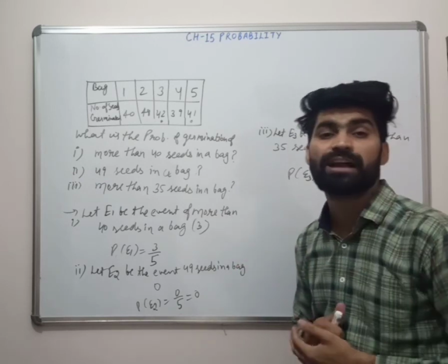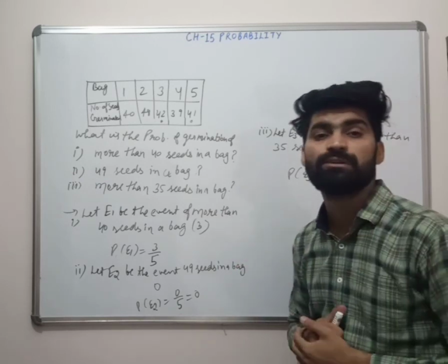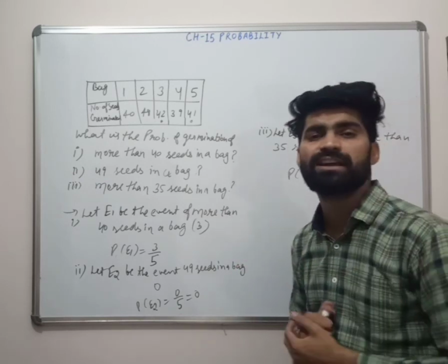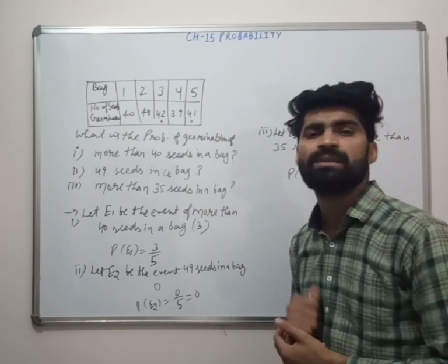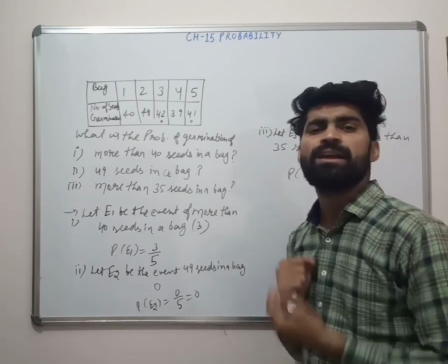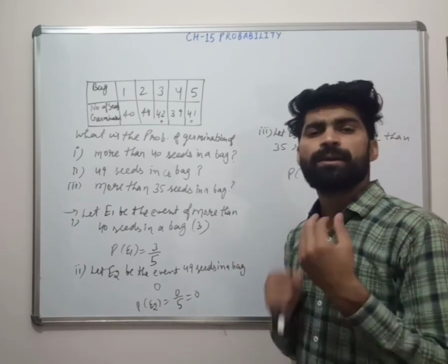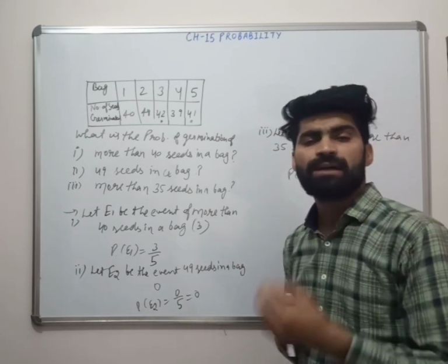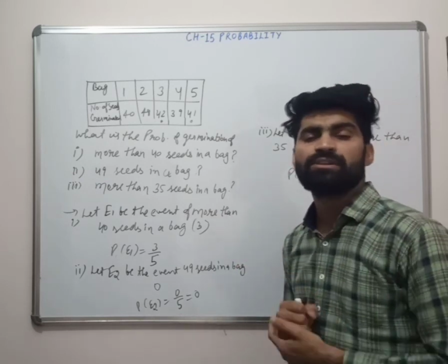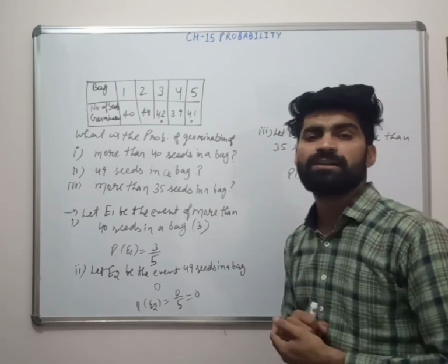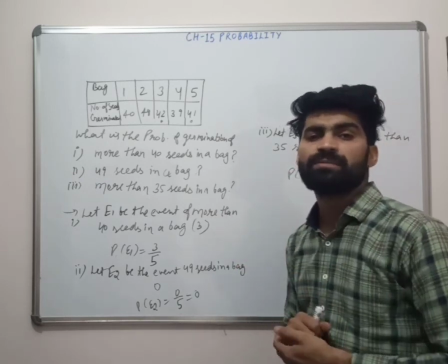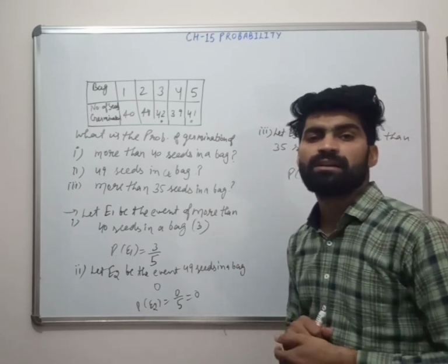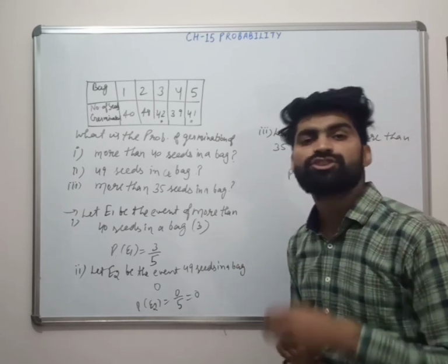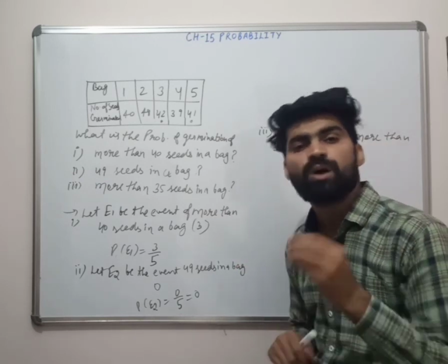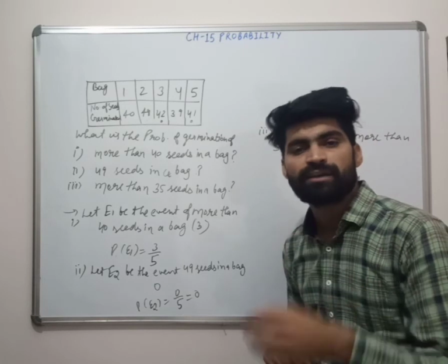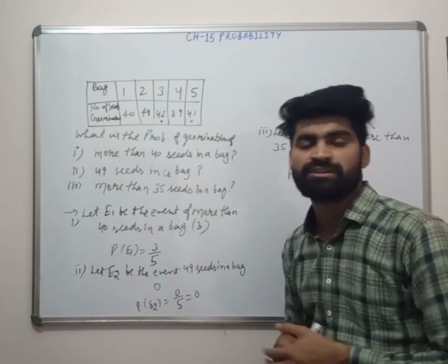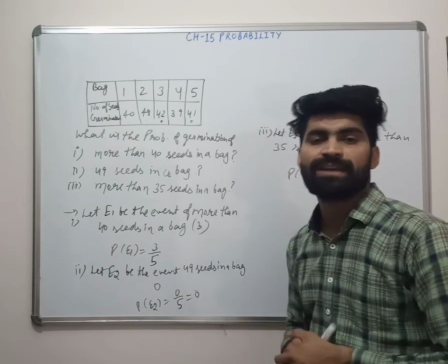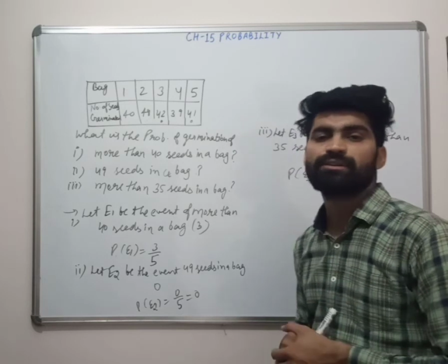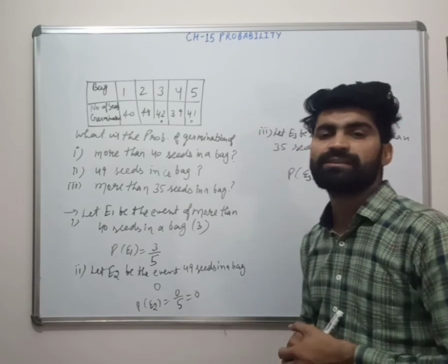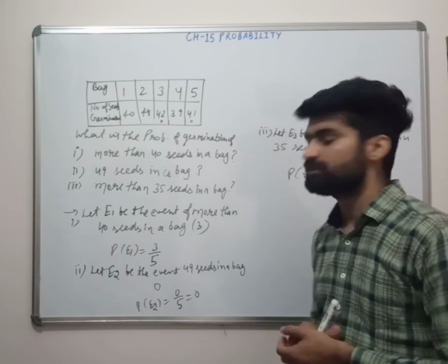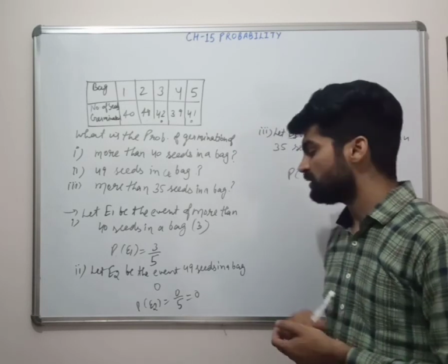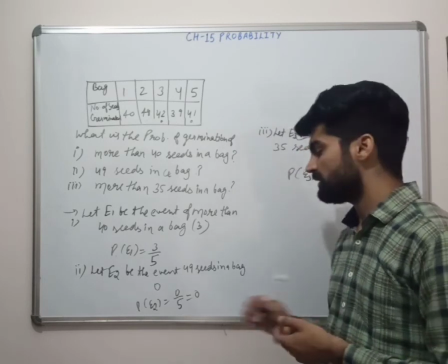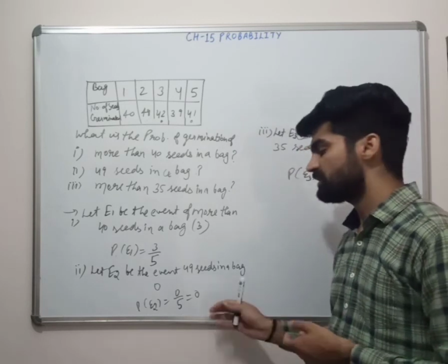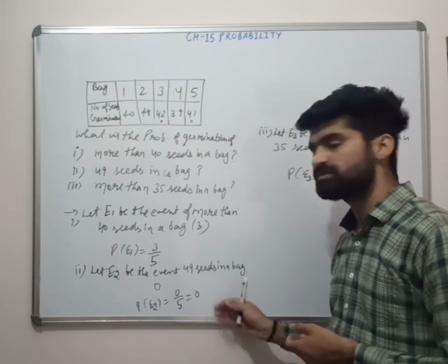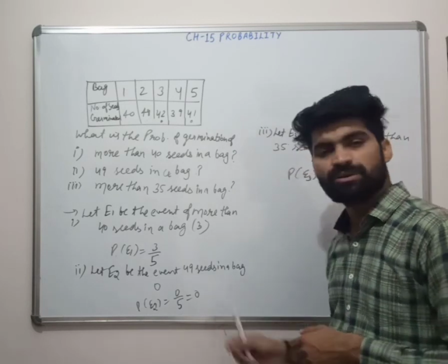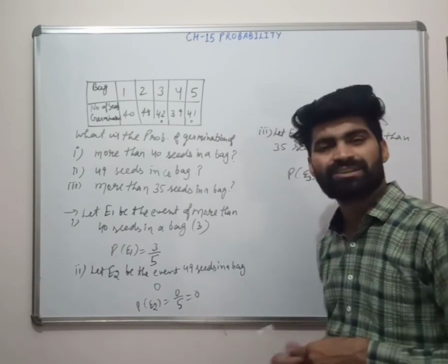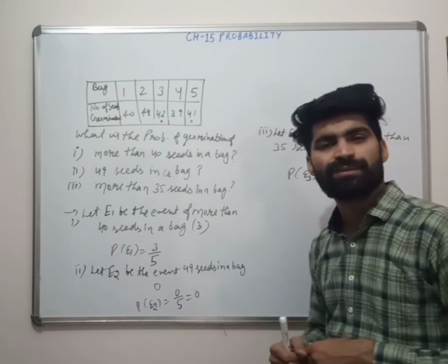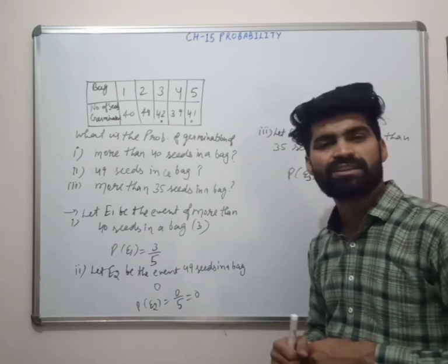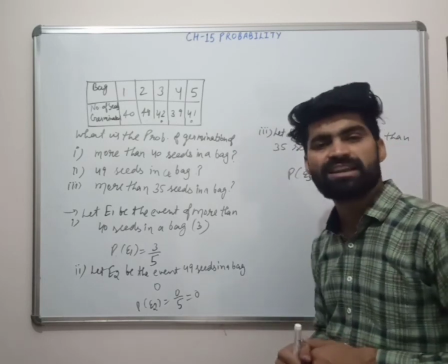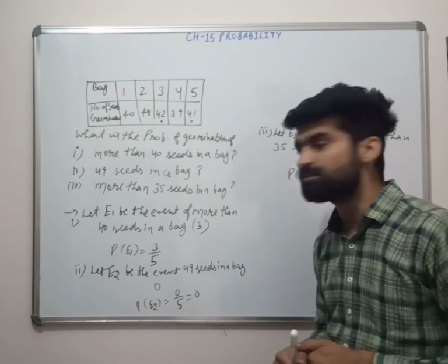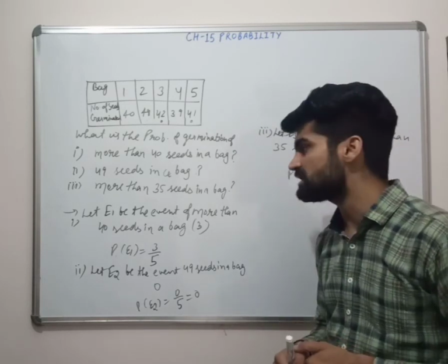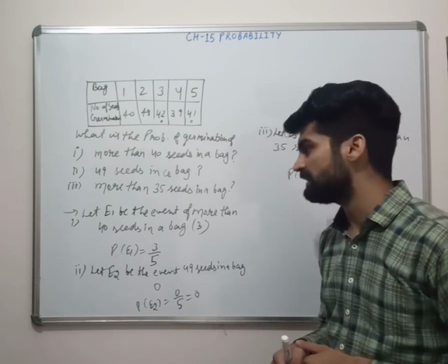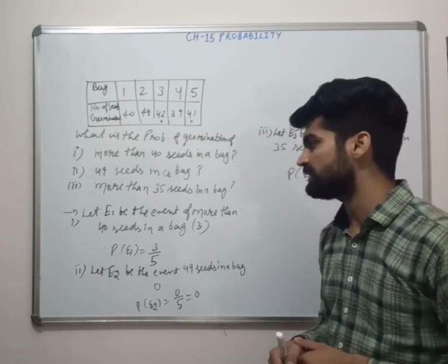When probability equals 1, we call it a sure event. When probability equals 0, we call it an impossible event.